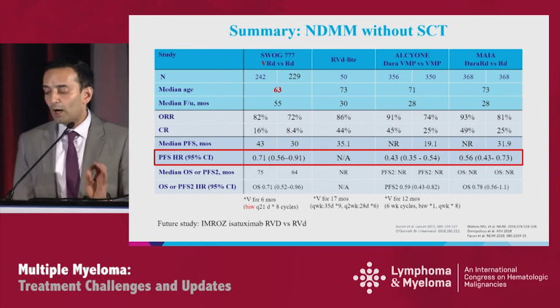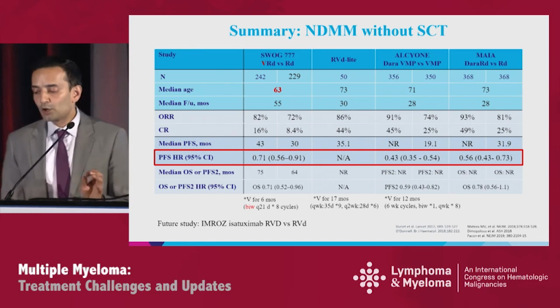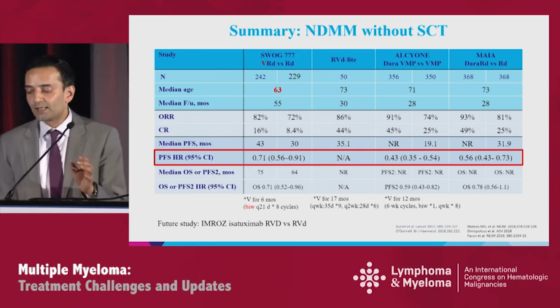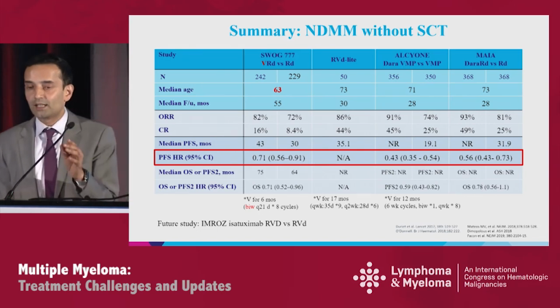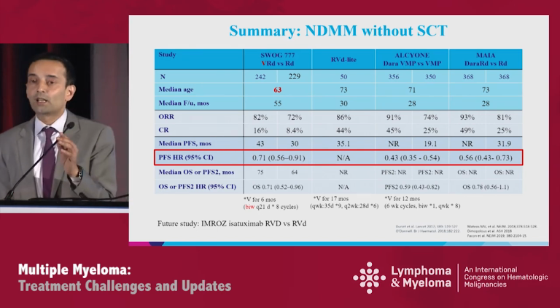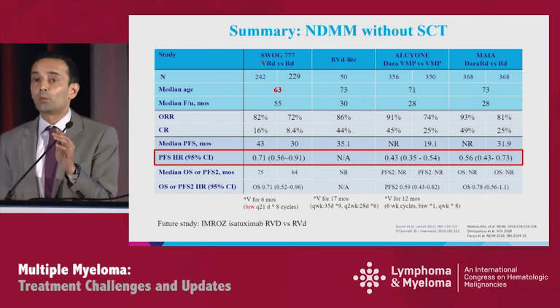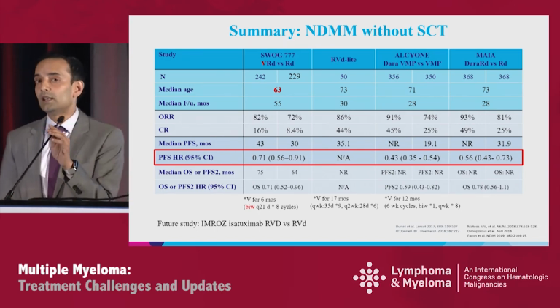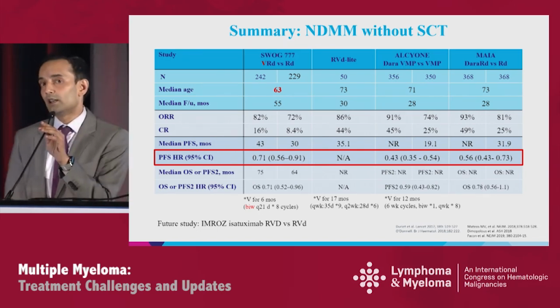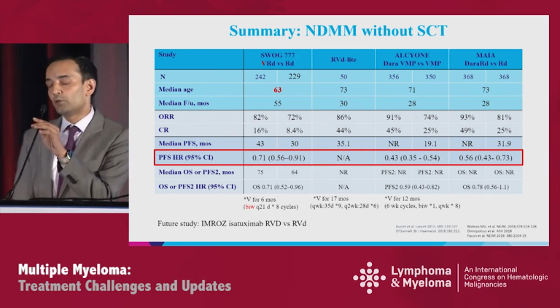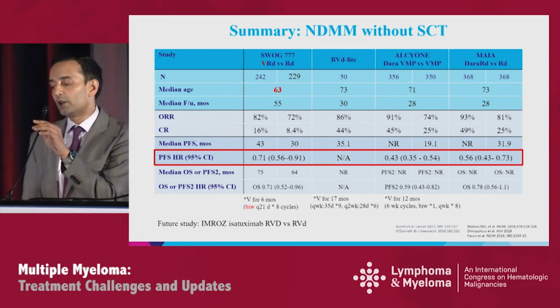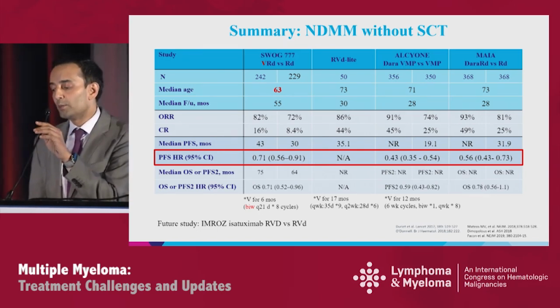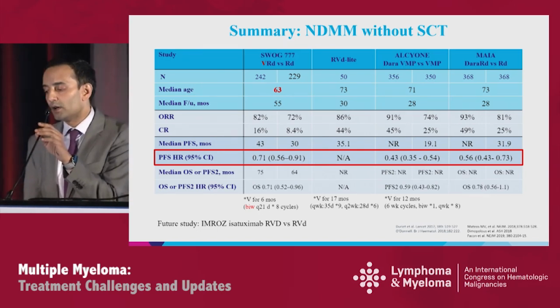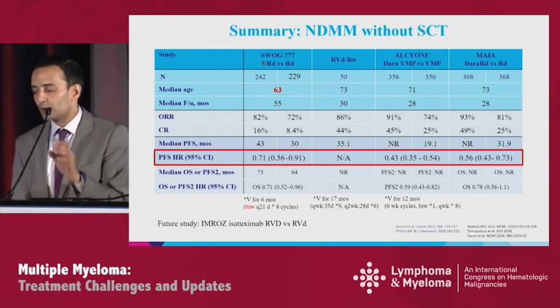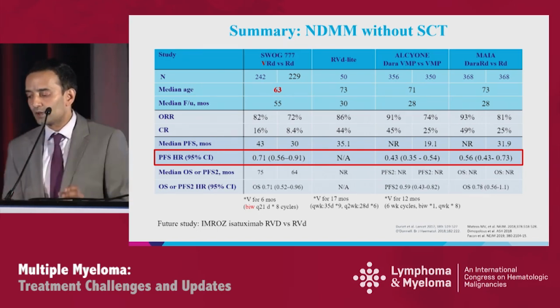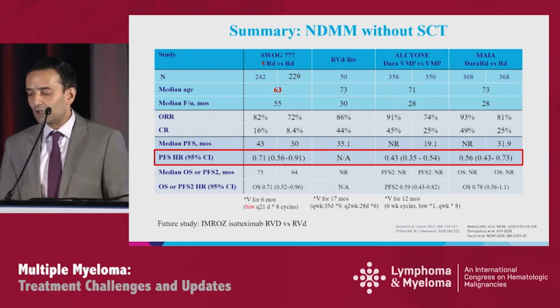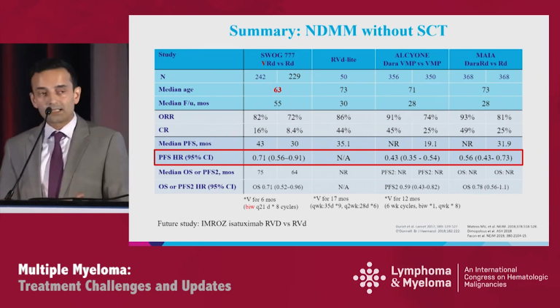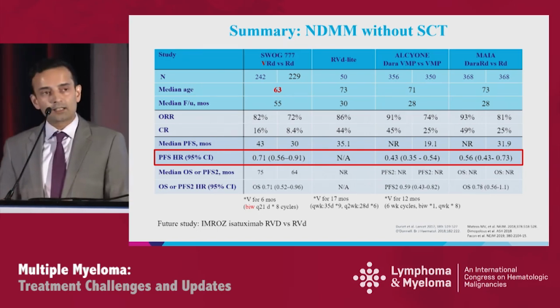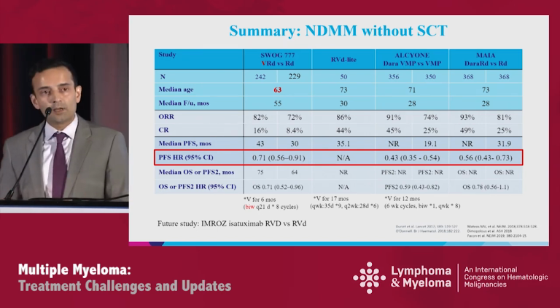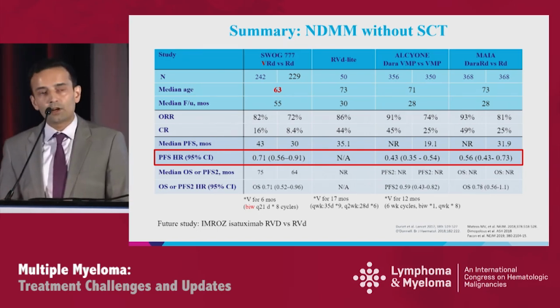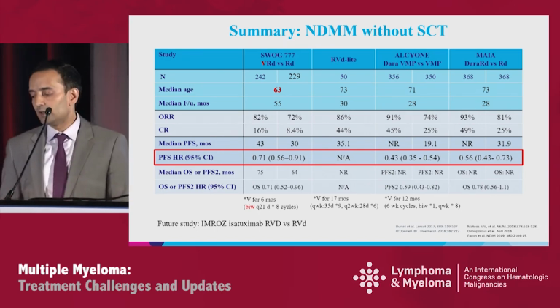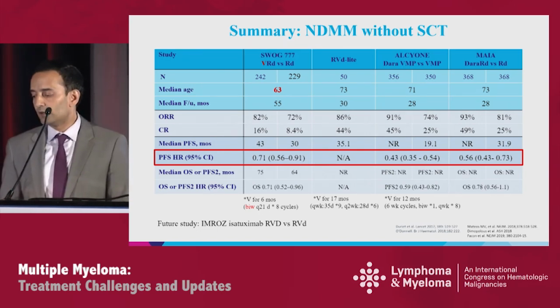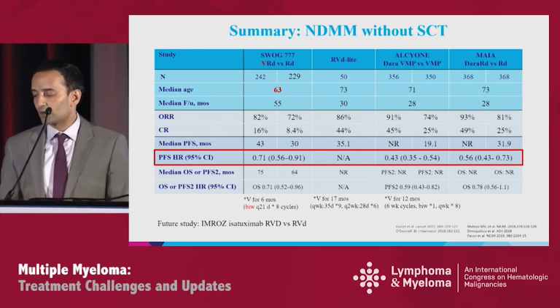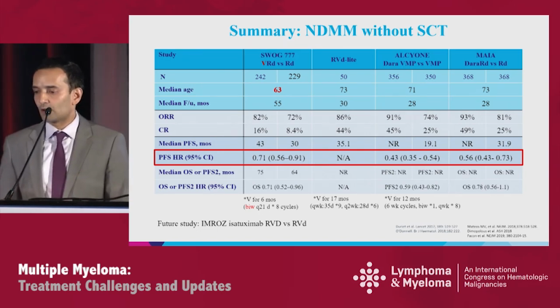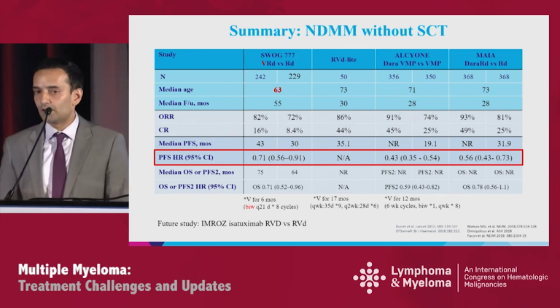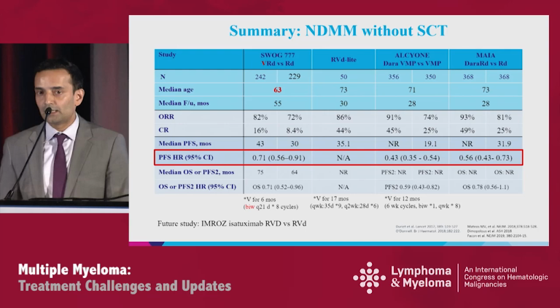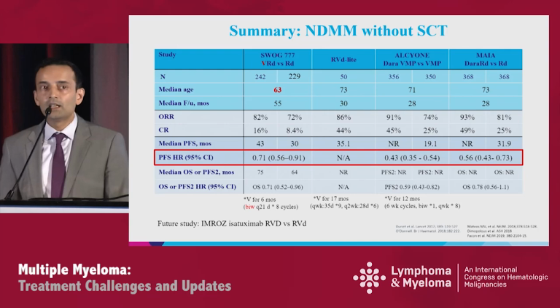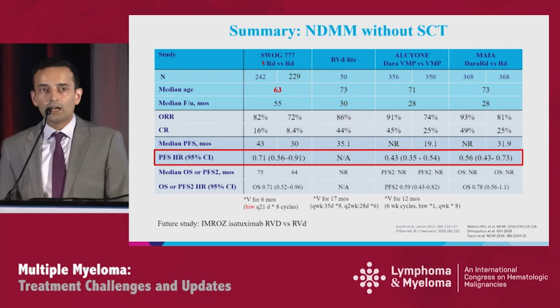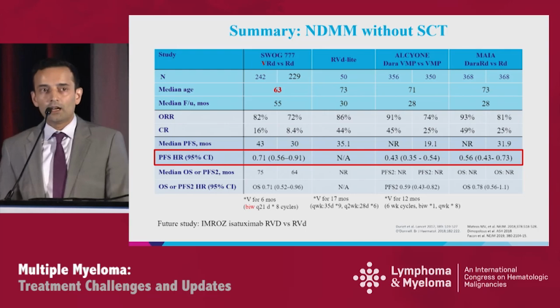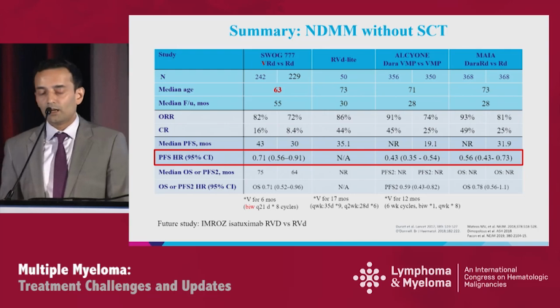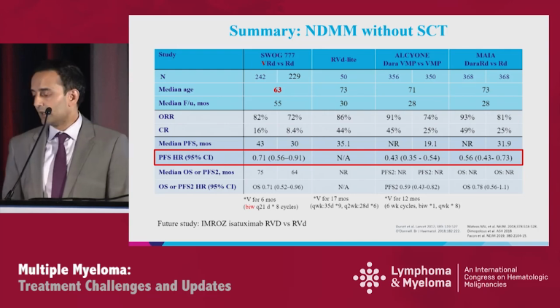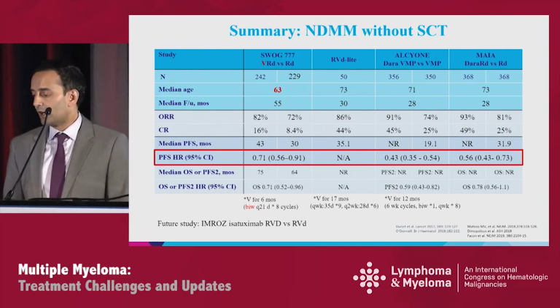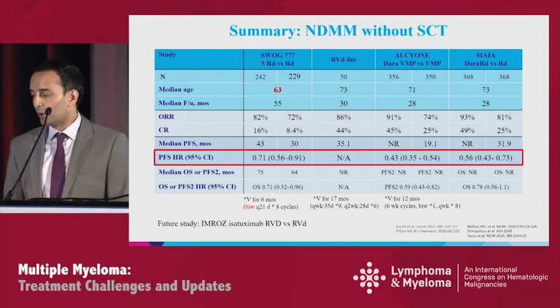For ongoing studies, IMRAs — isatuximab-RVD versus RVD — is ongoing.